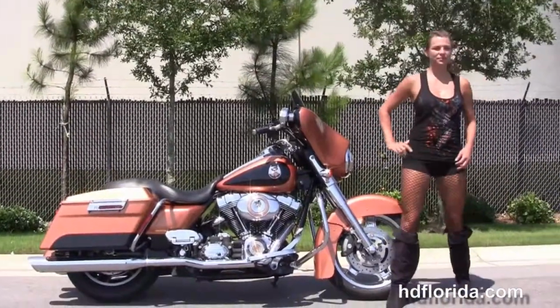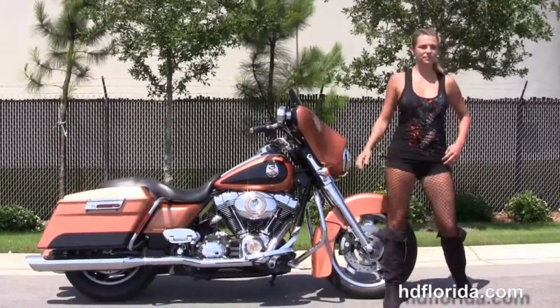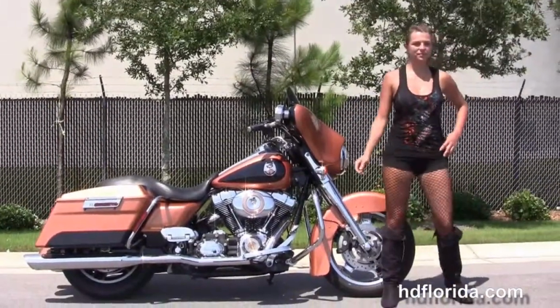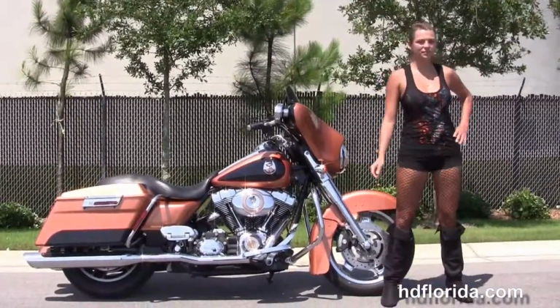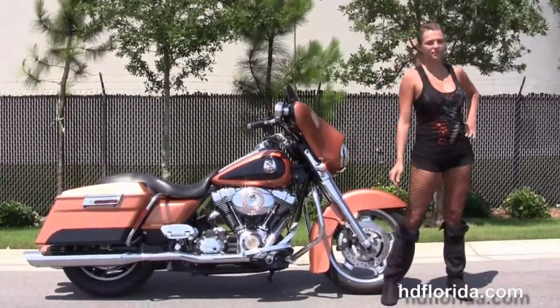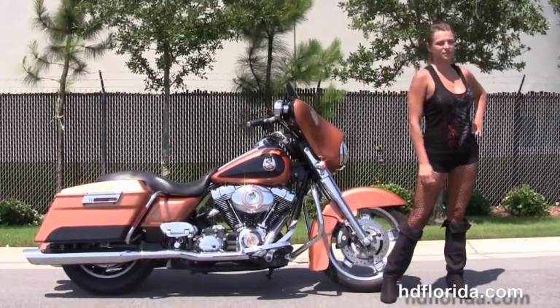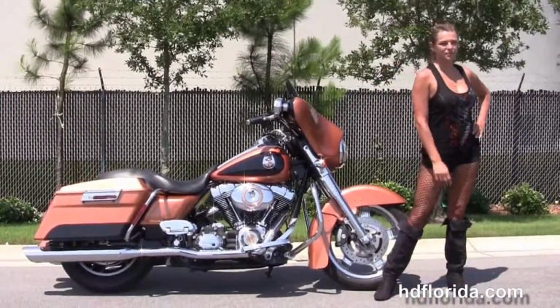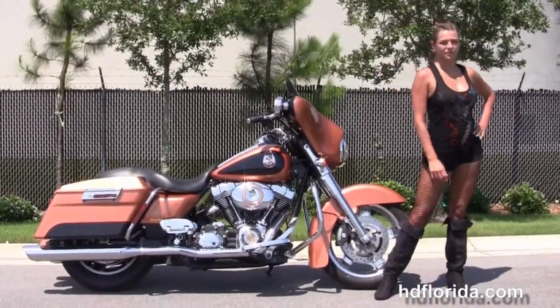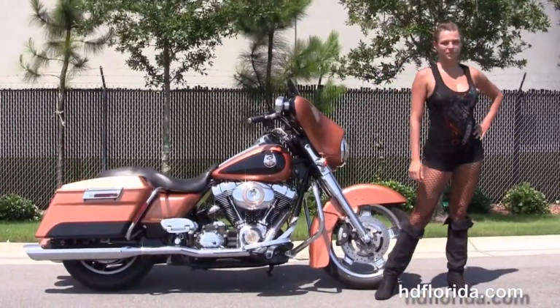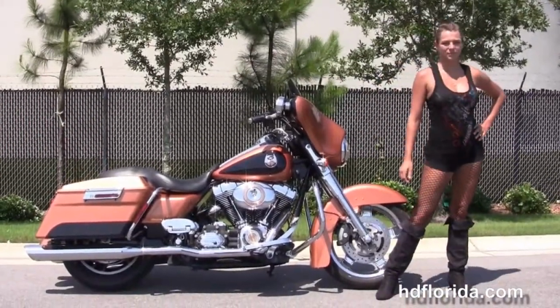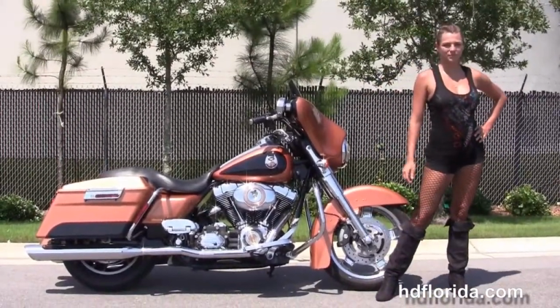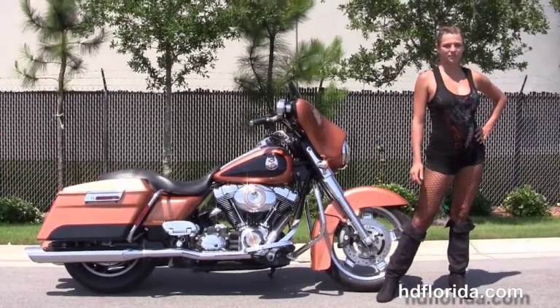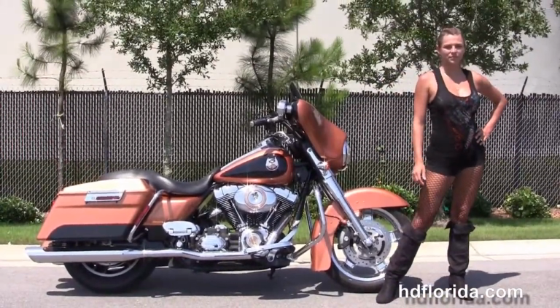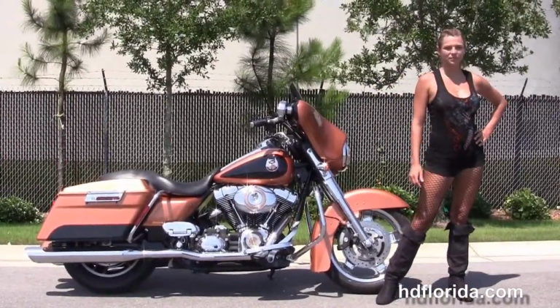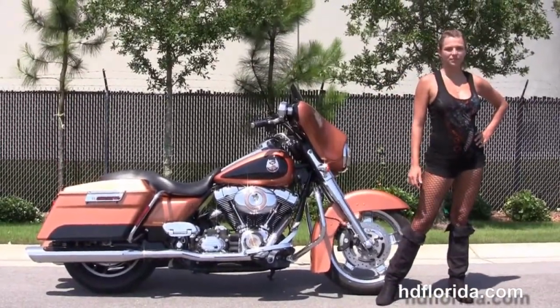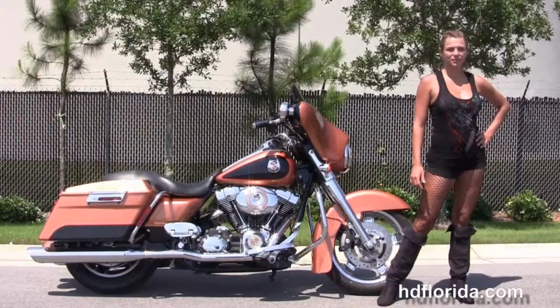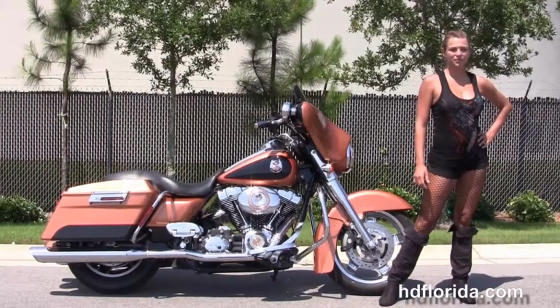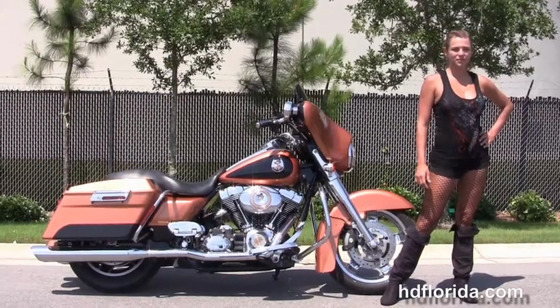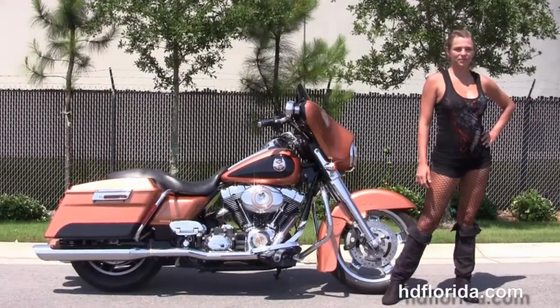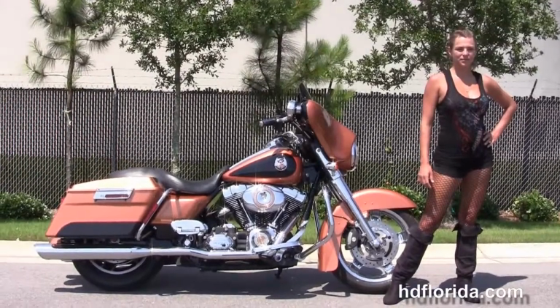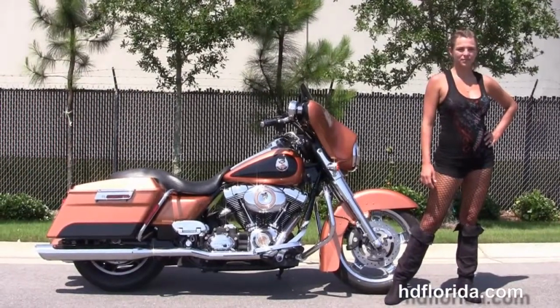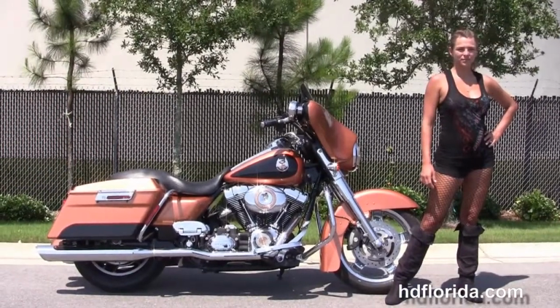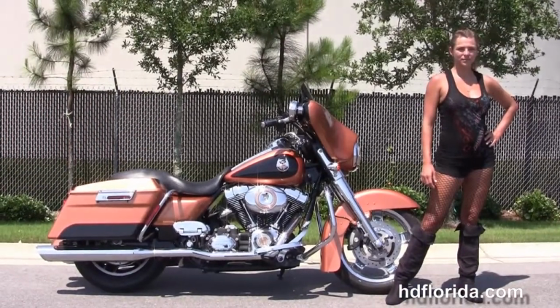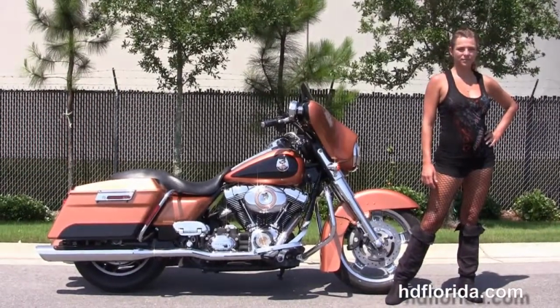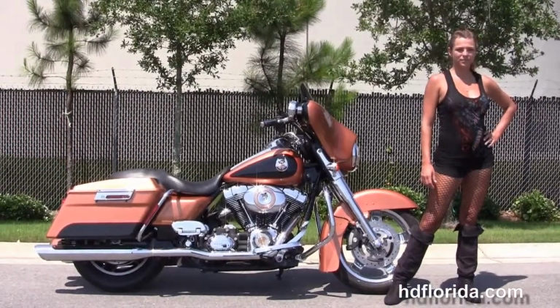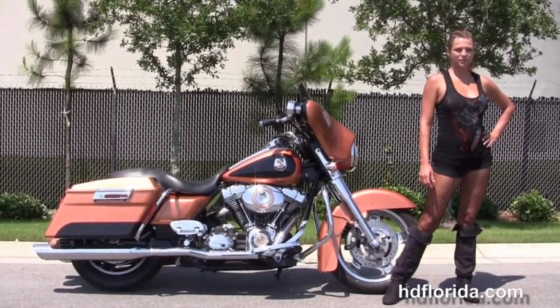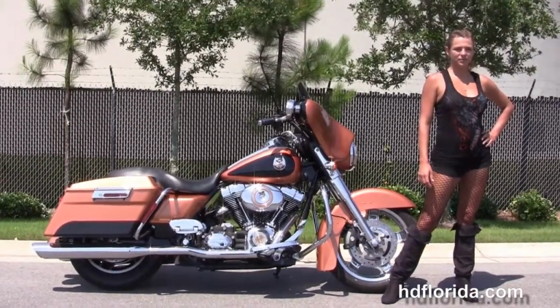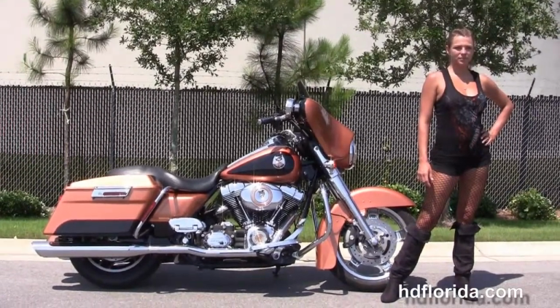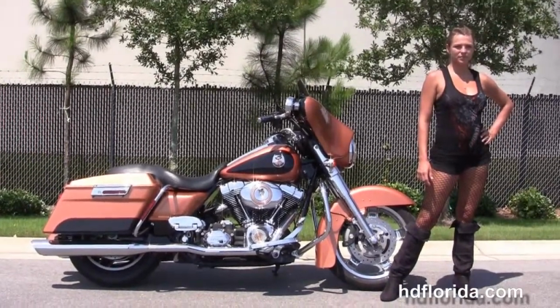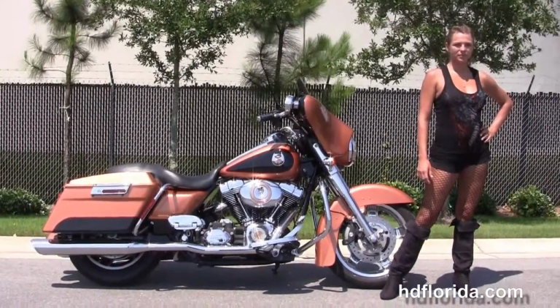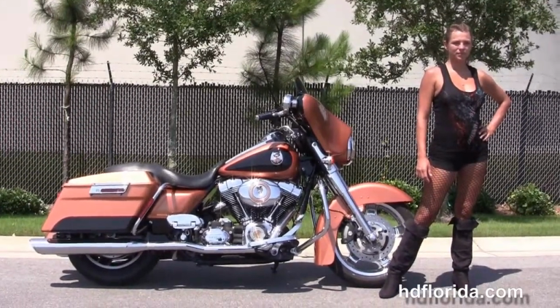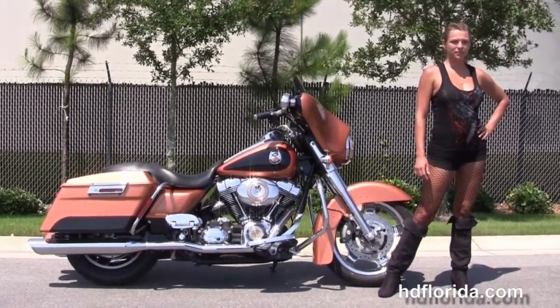We are rated number one in customer service, with over 1,200 new and previously enjoyed motorcycles for you to choose from, and we ship used bikes anywhere in the world.